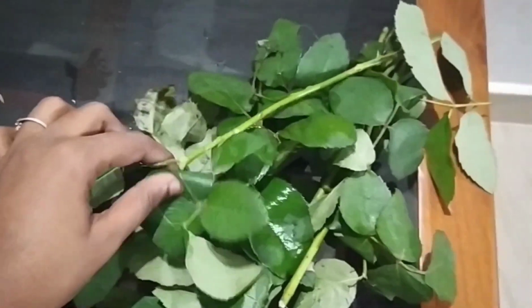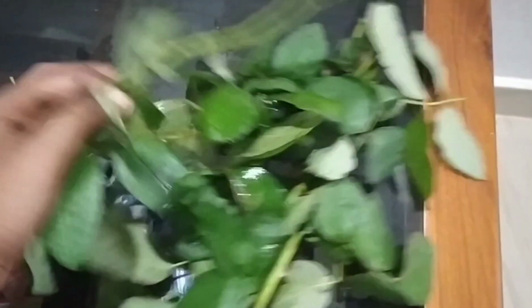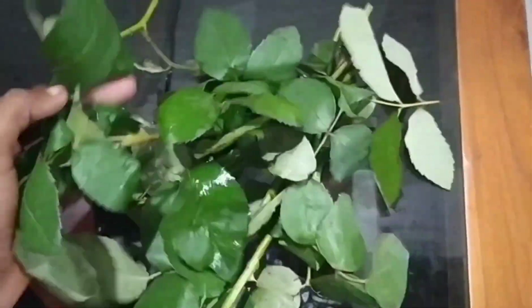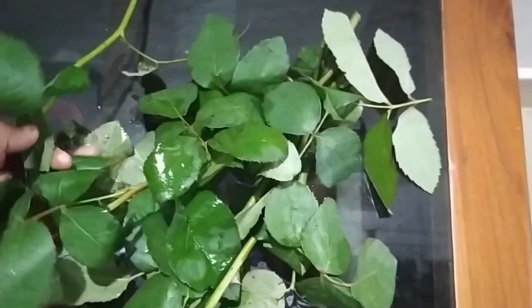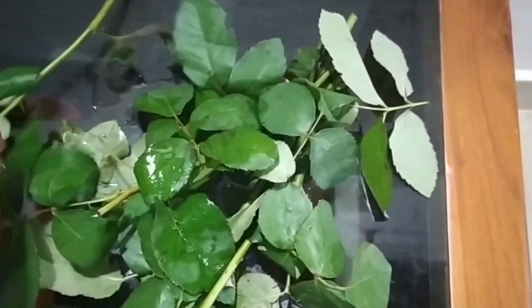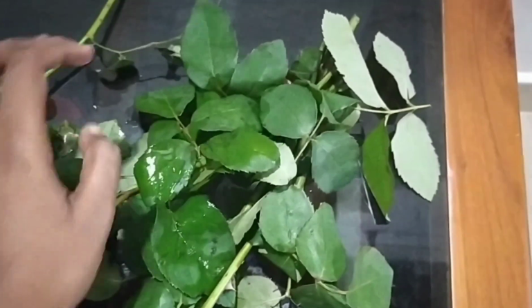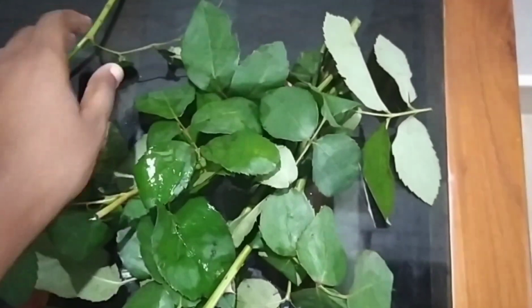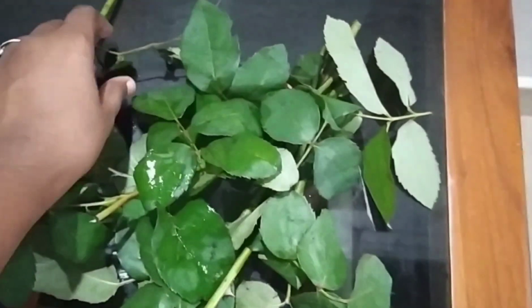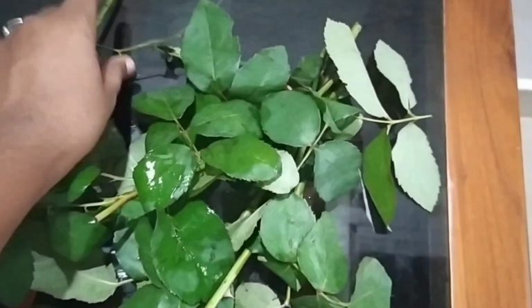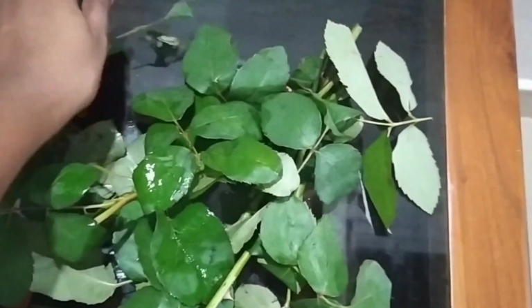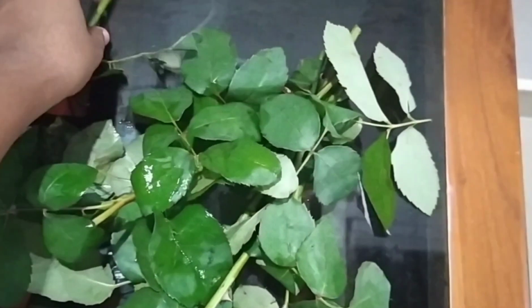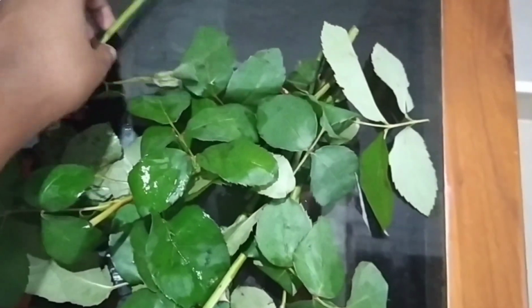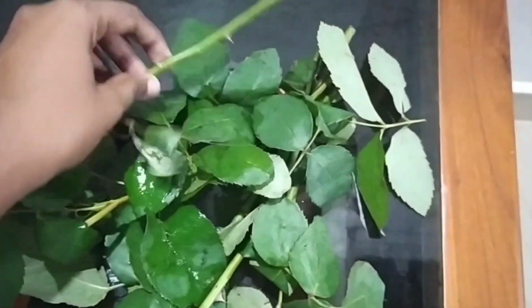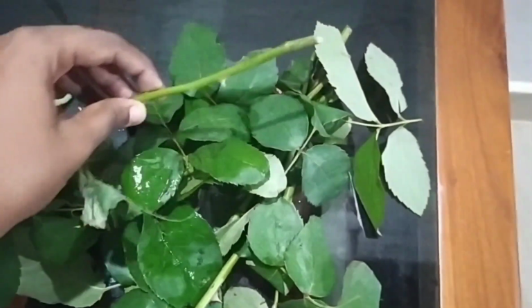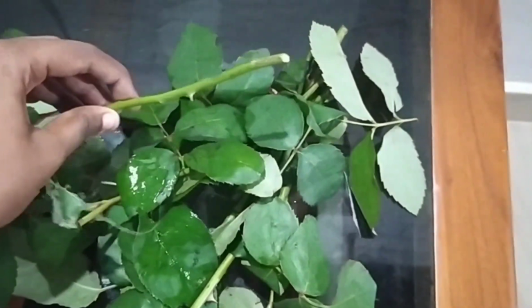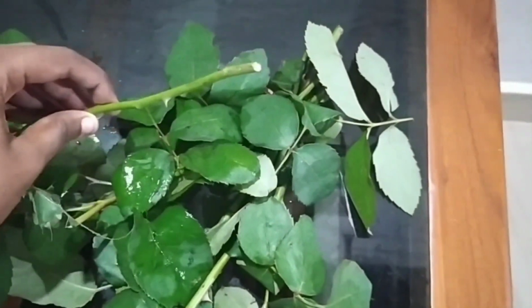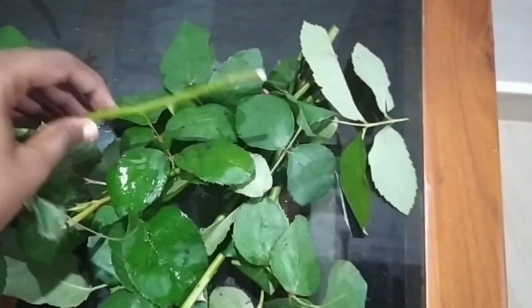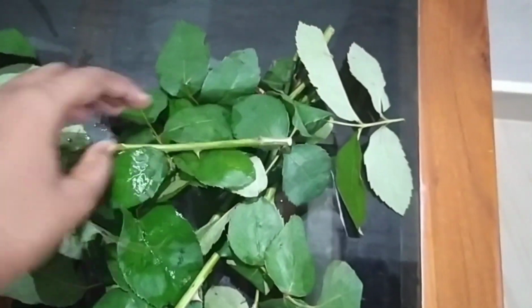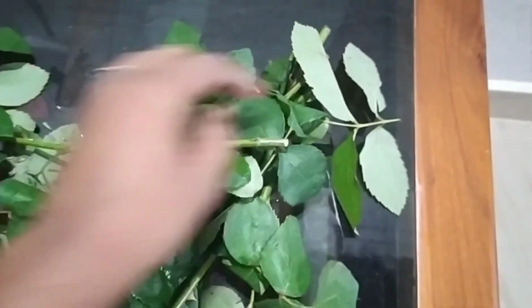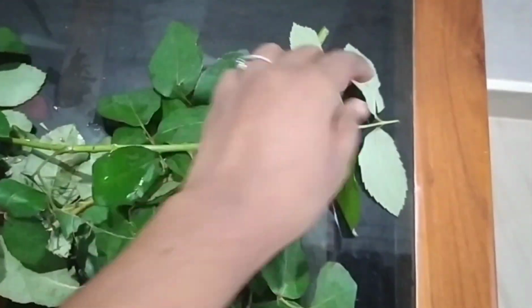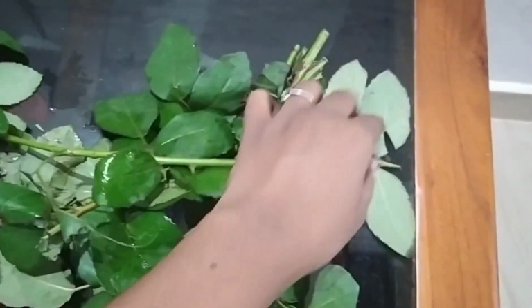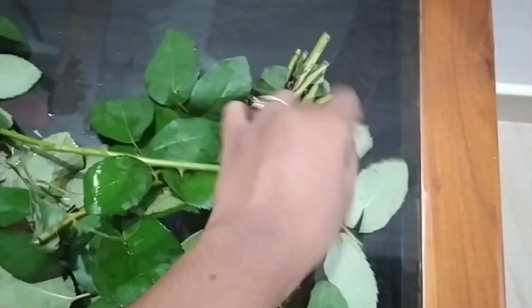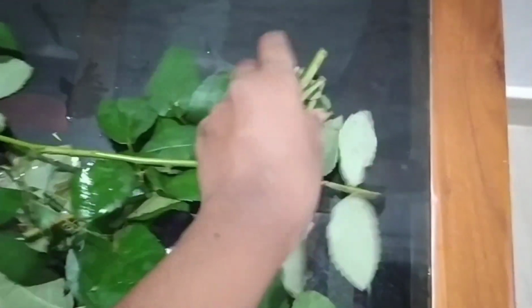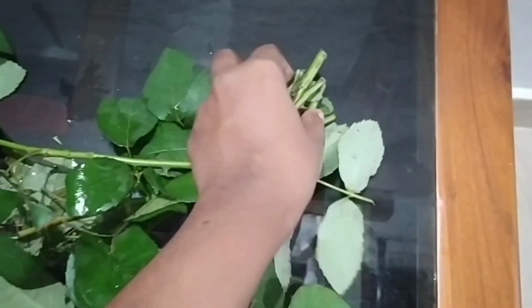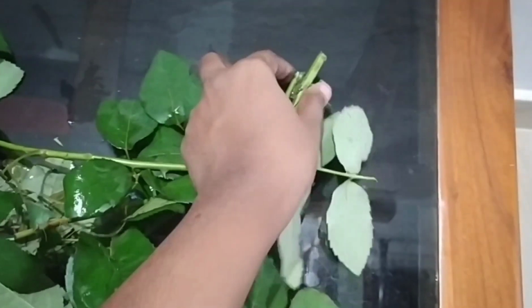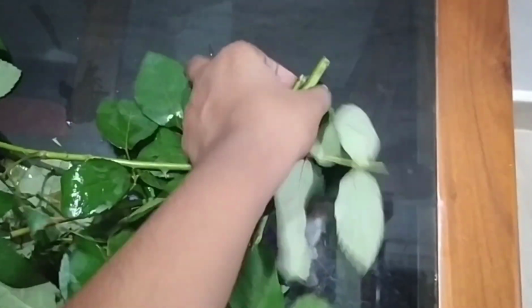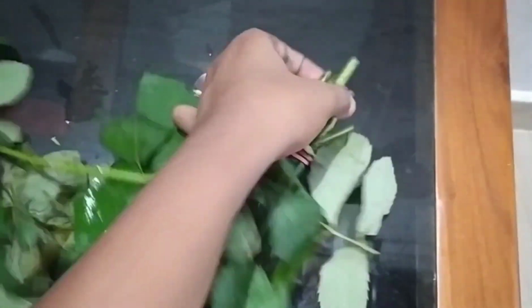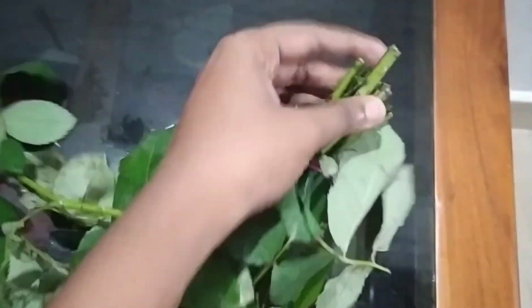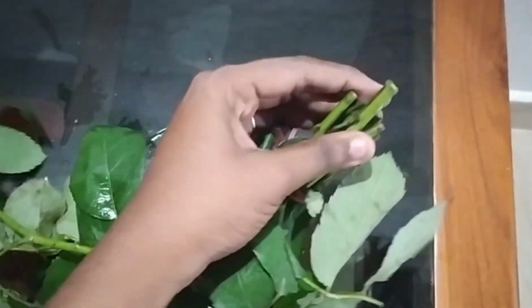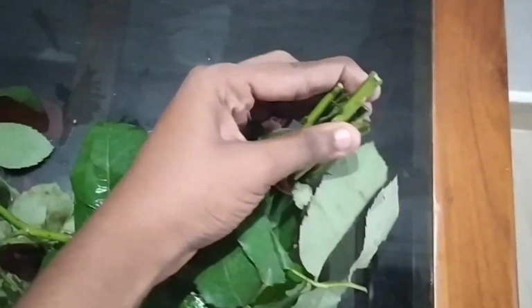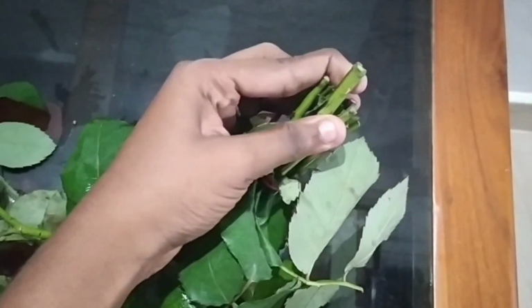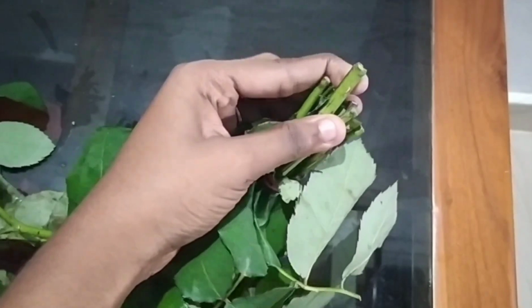It is the rose cake. We are mixing the flour, so I put the pot on it.